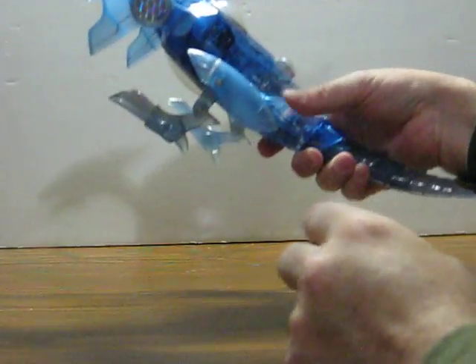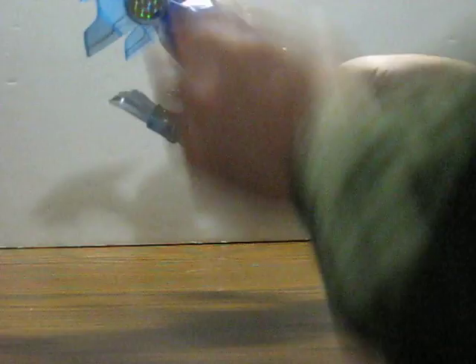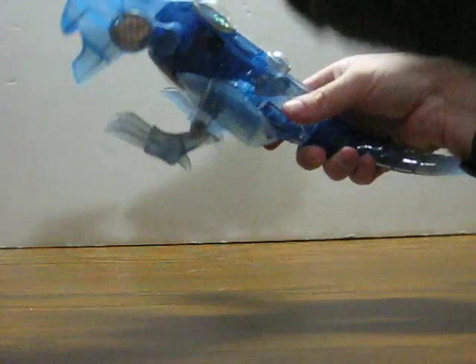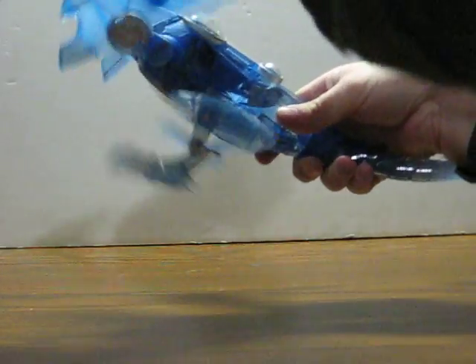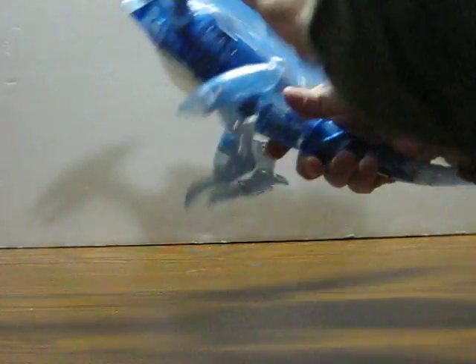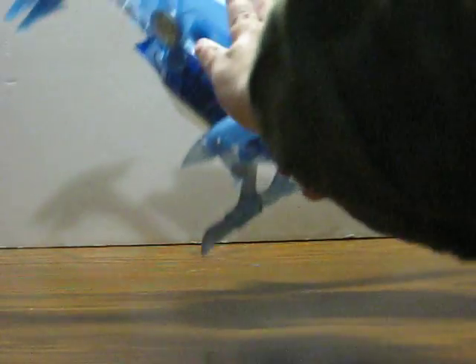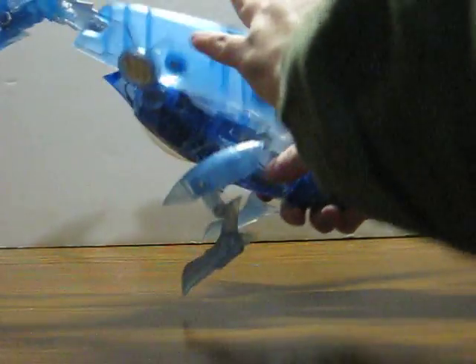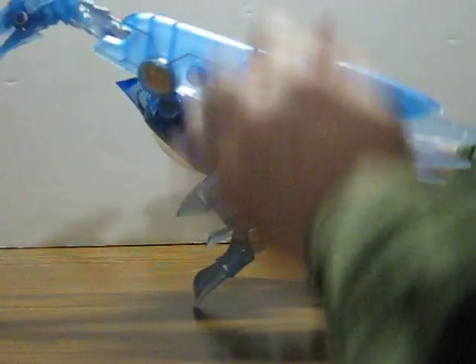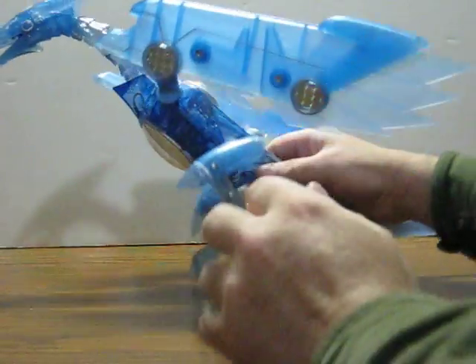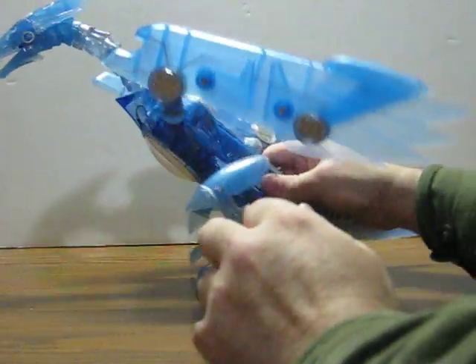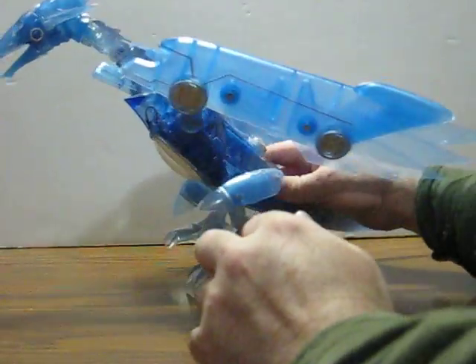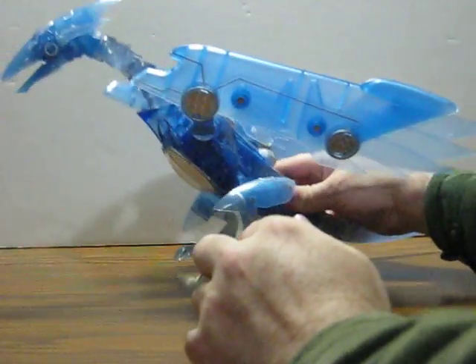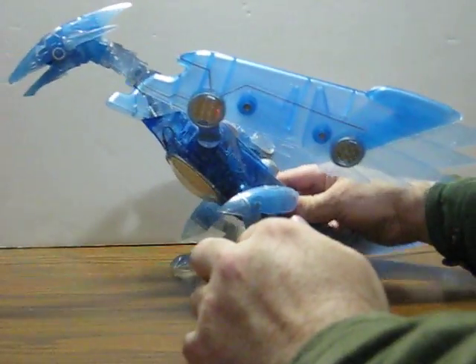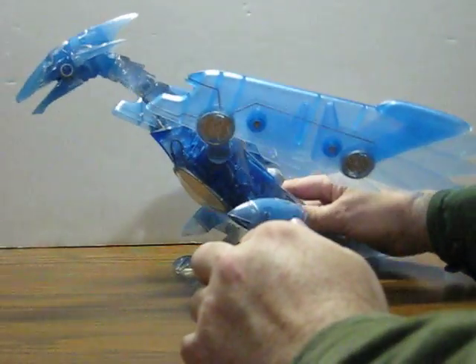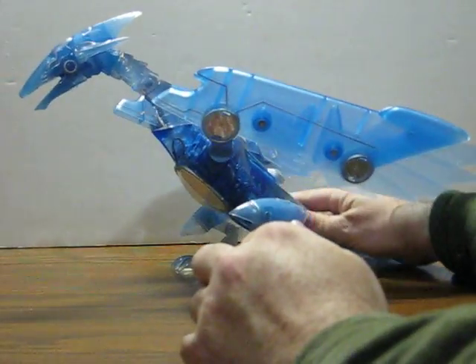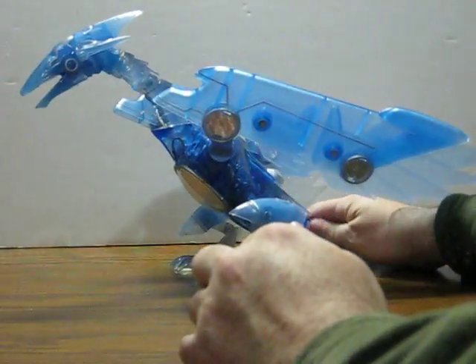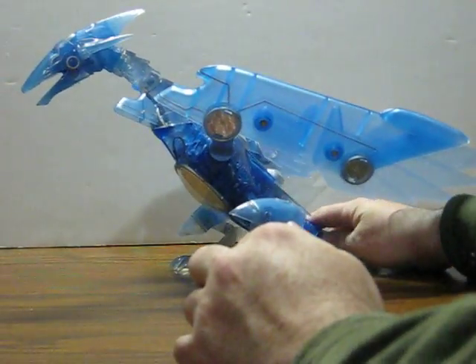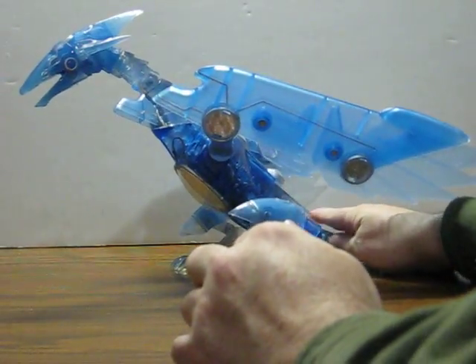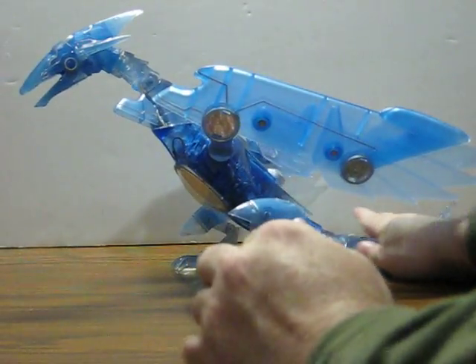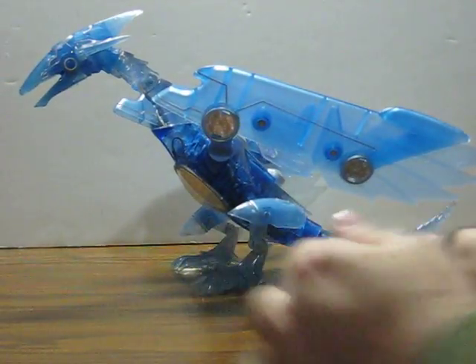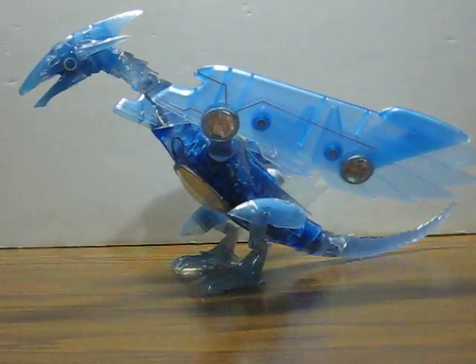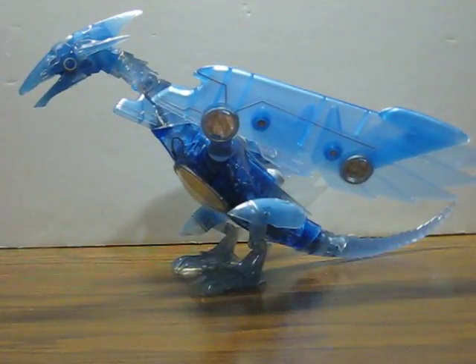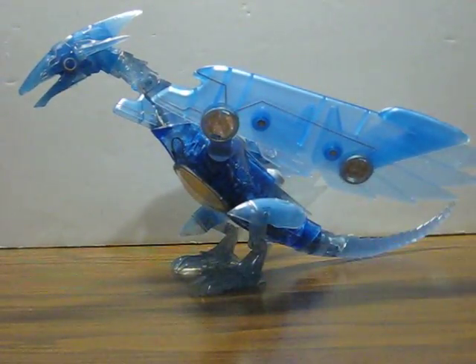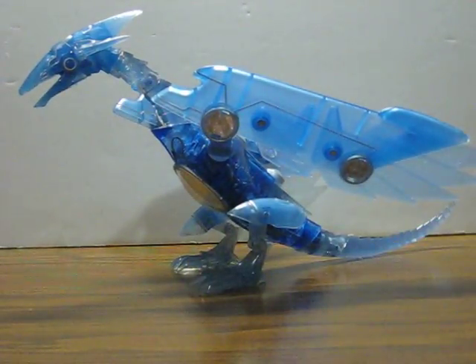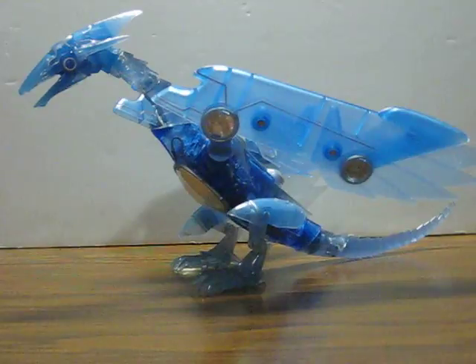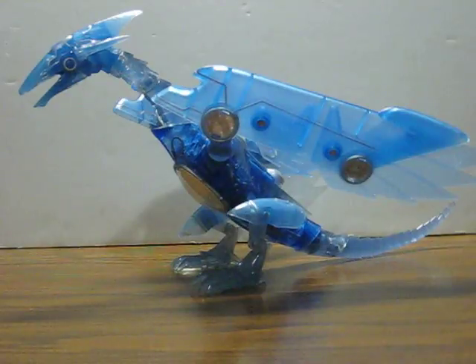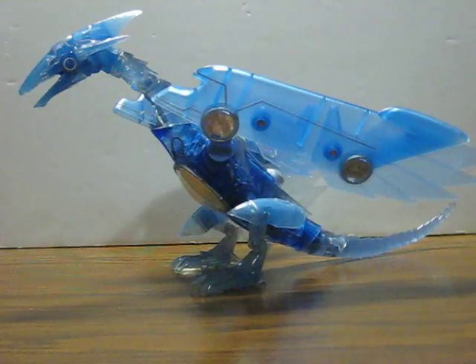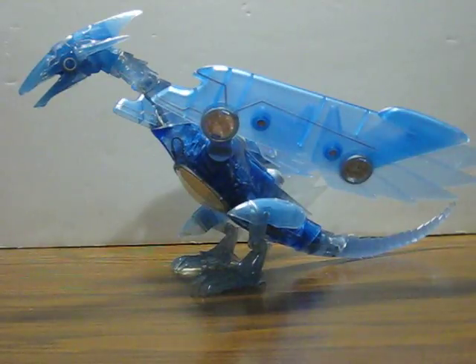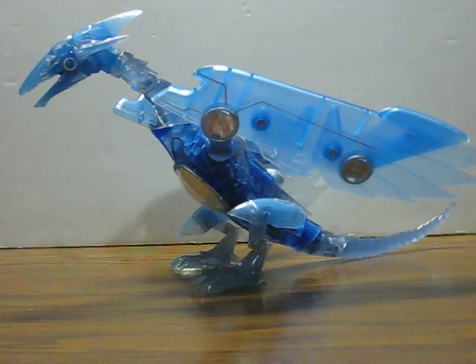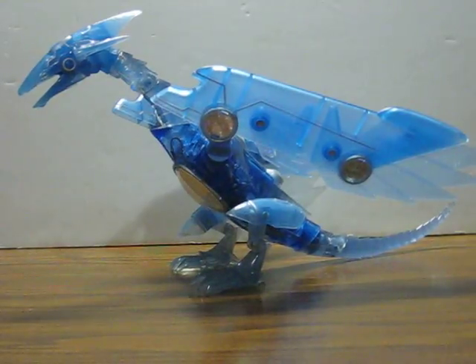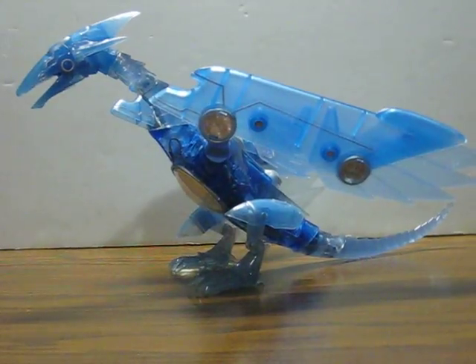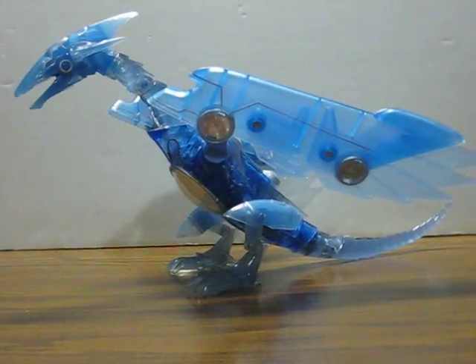So hopefully whoever buys it can fix that. That's pretty much it. Thank you.